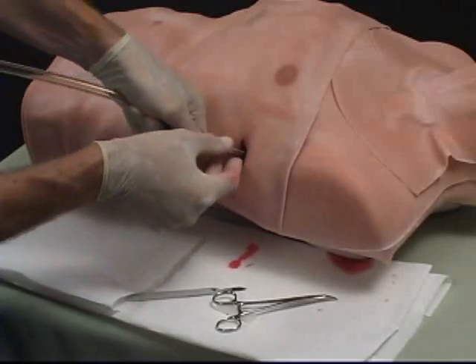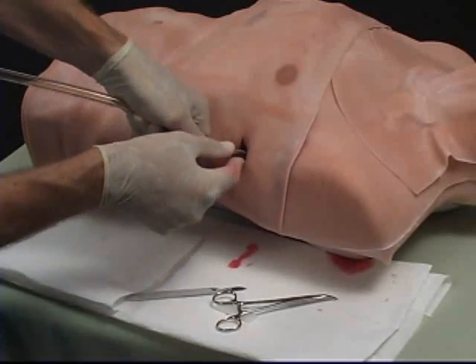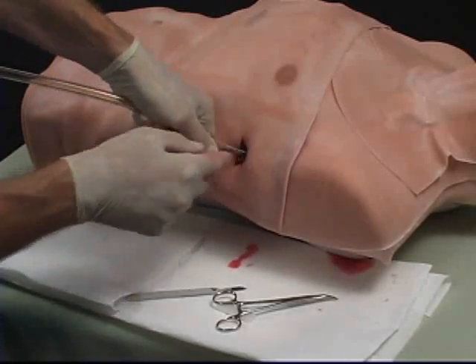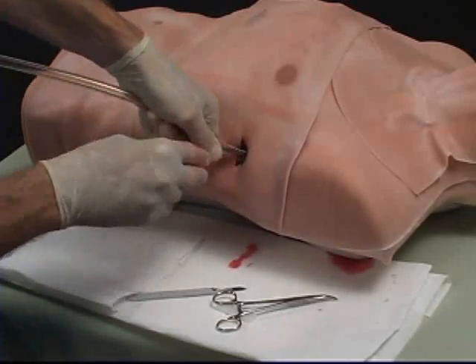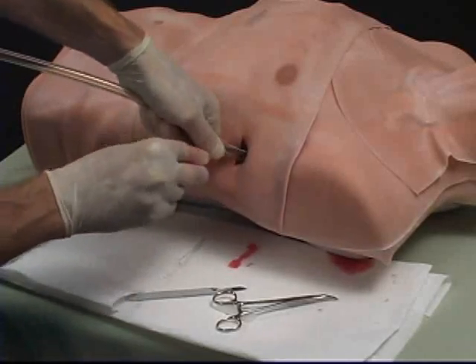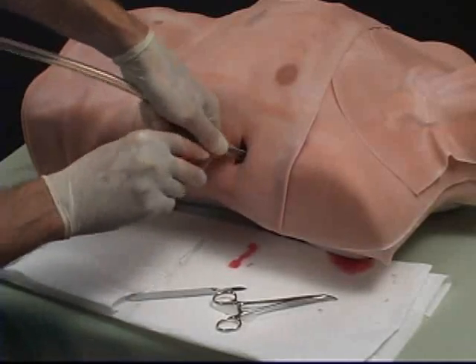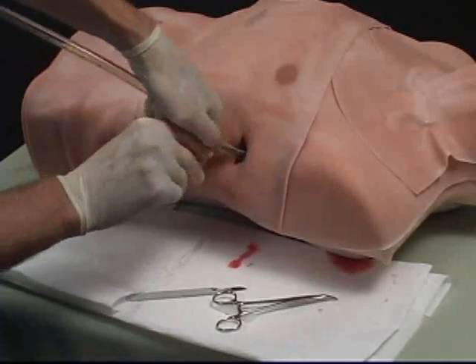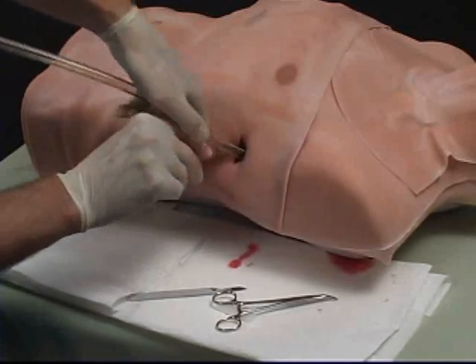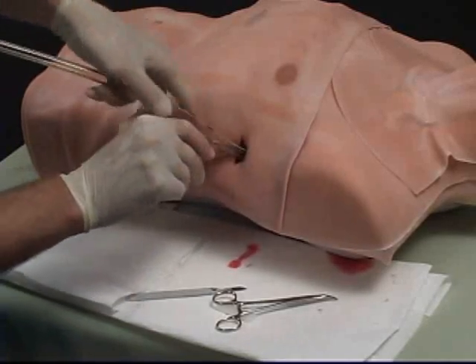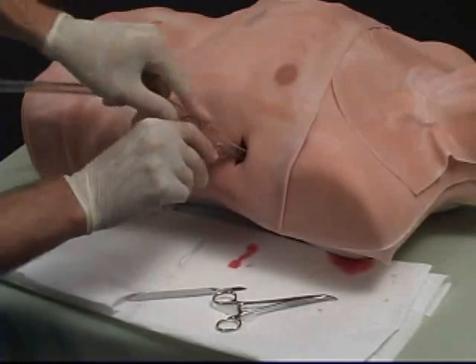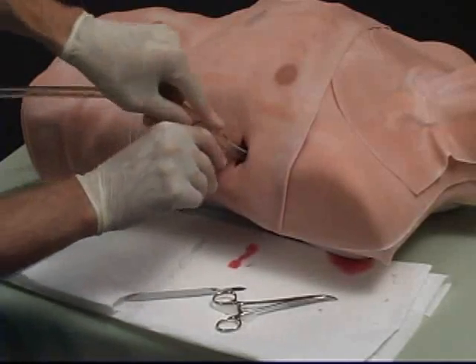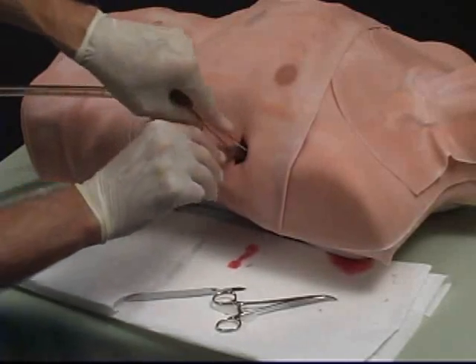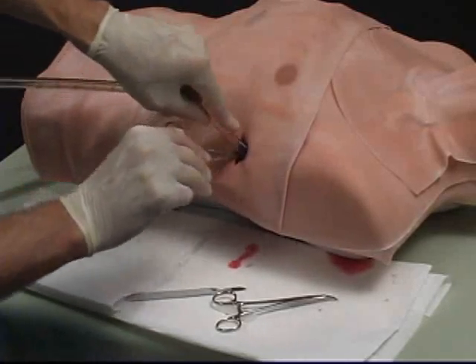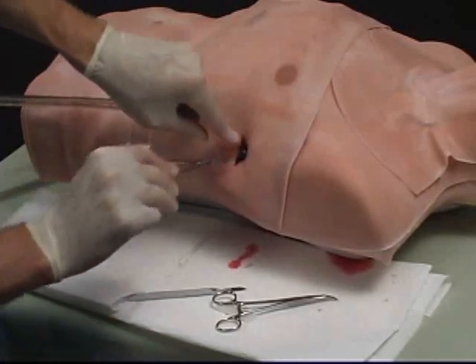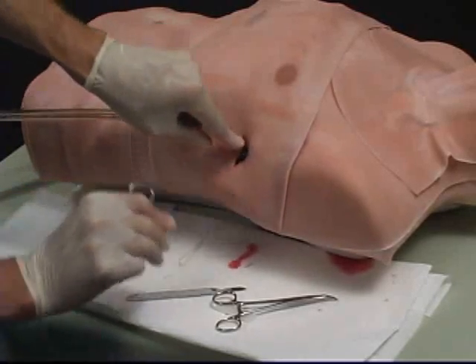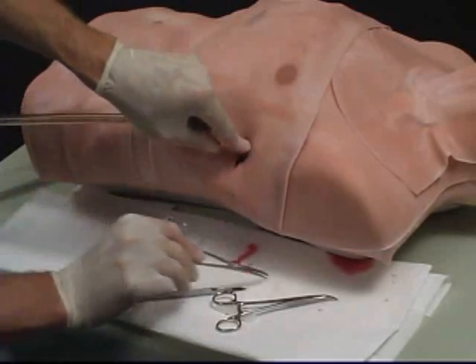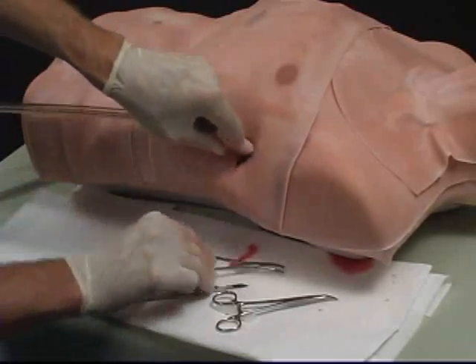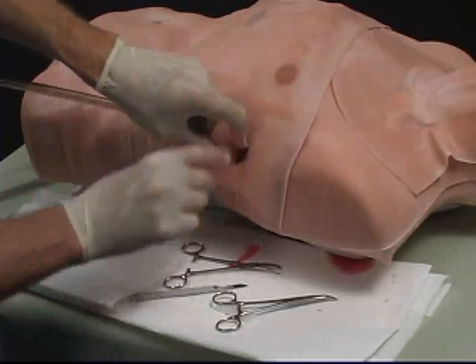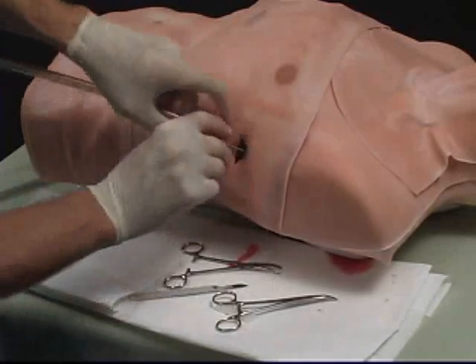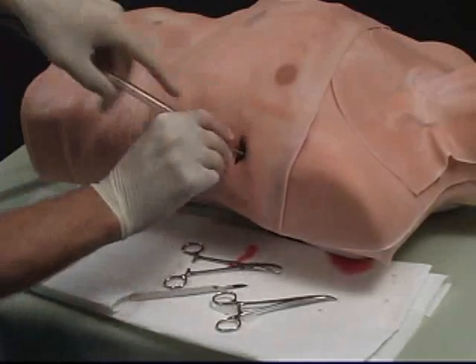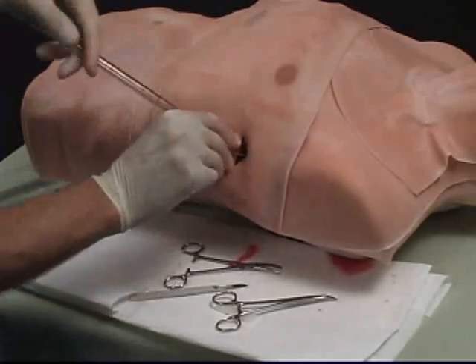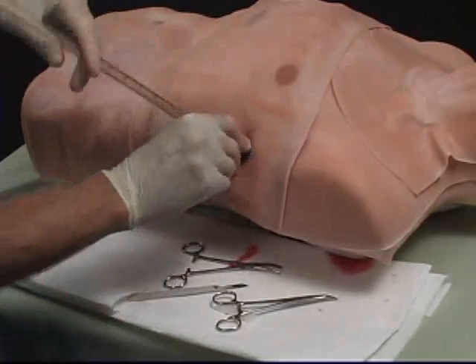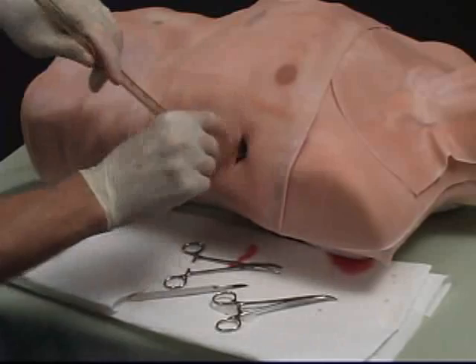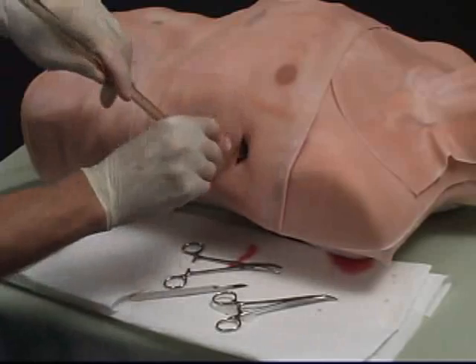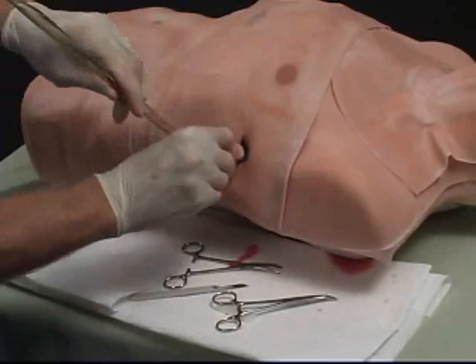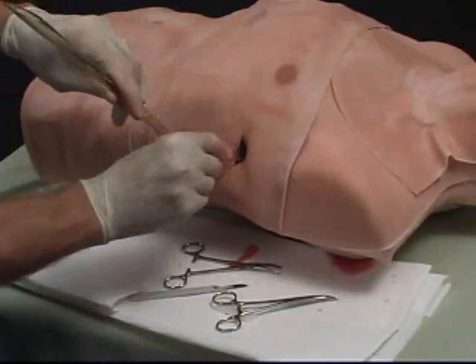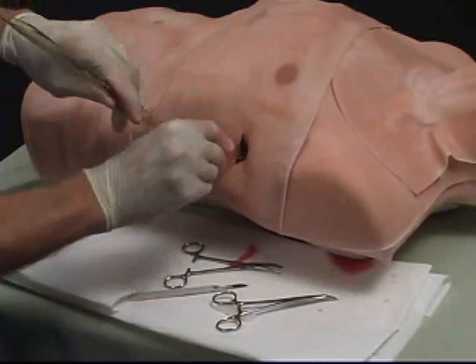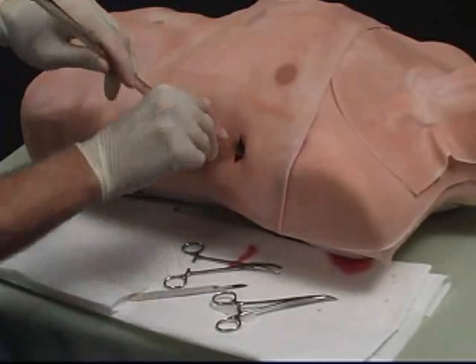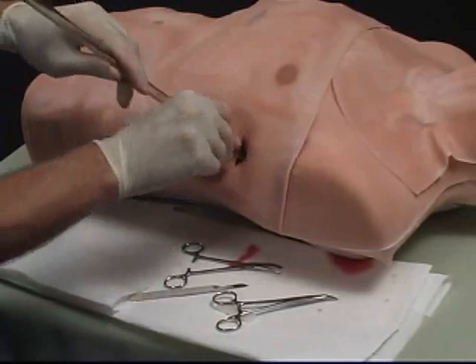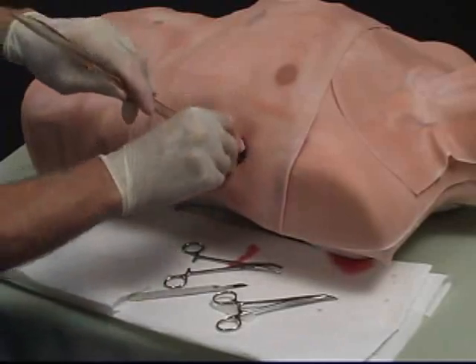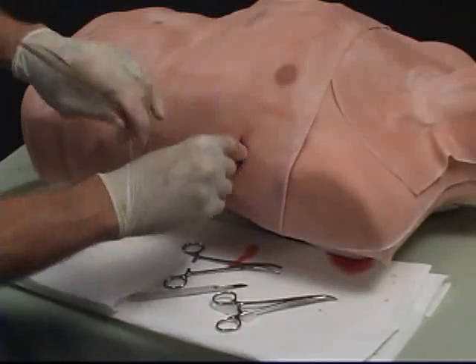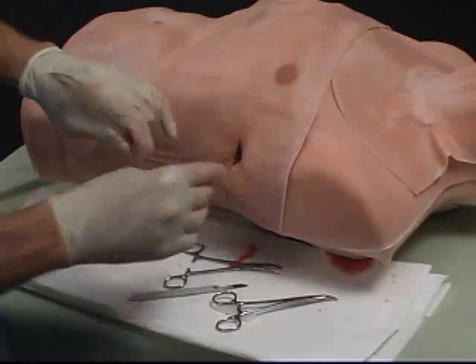Once the tube is inserted into the correct position, there will be airflow at the distal end of the tube.